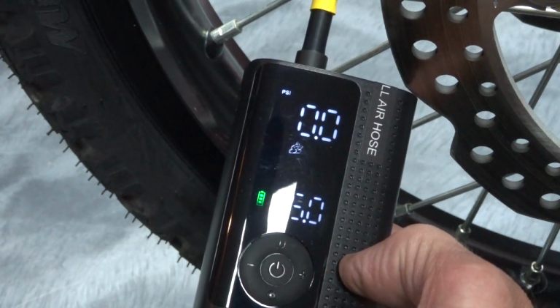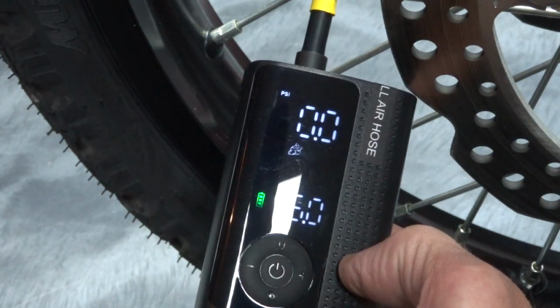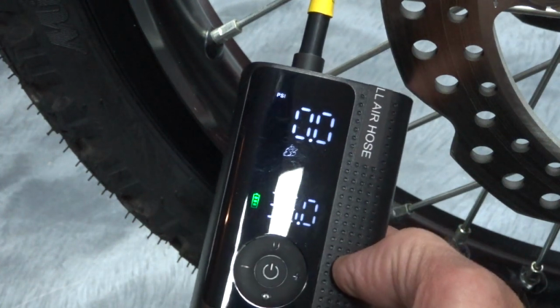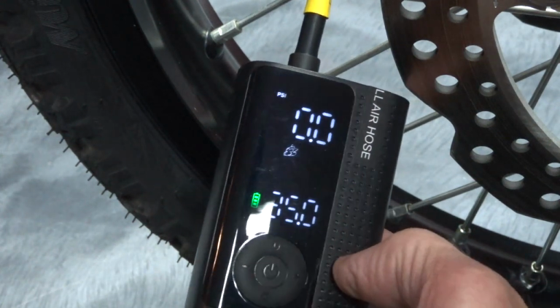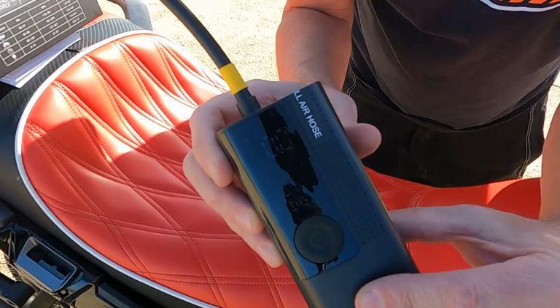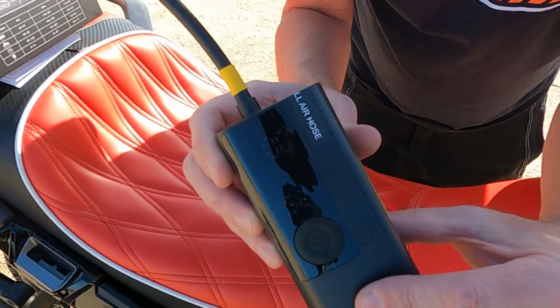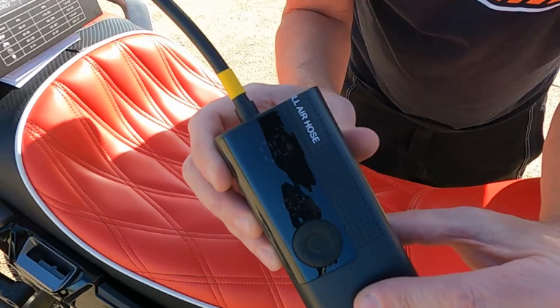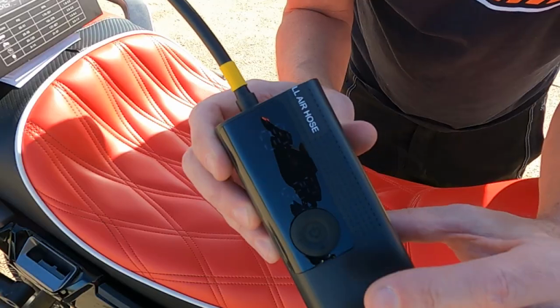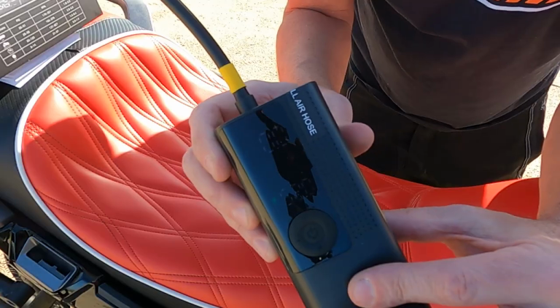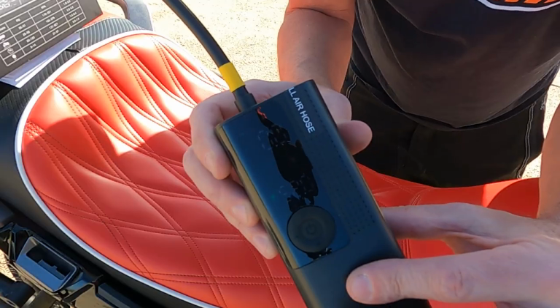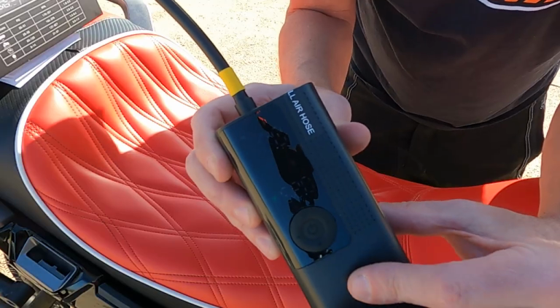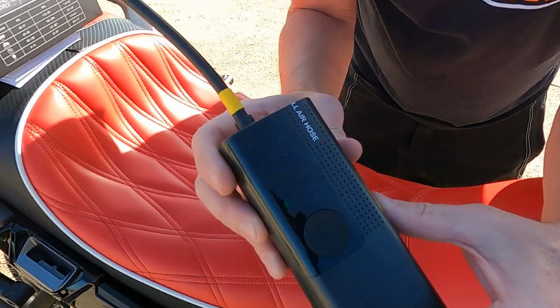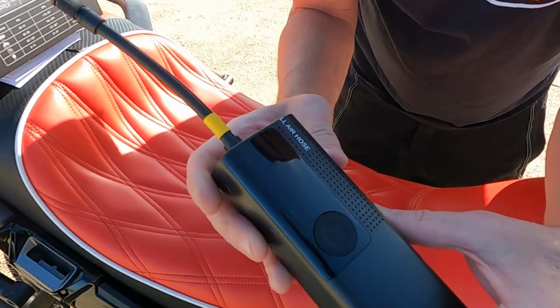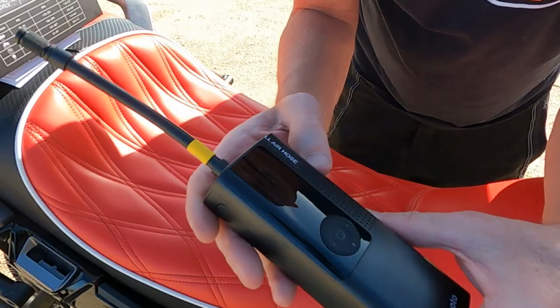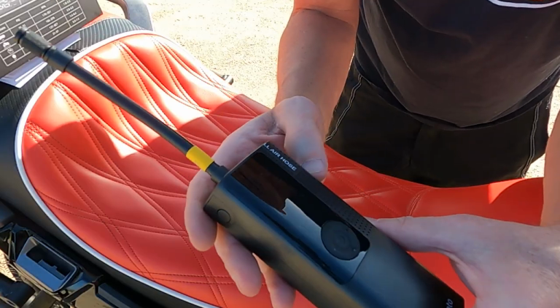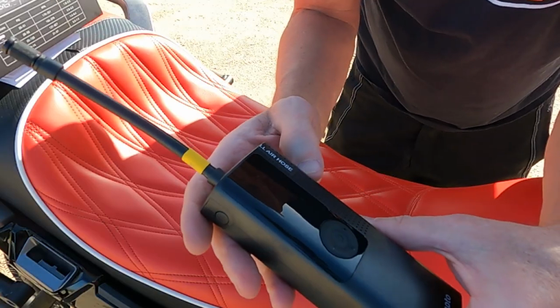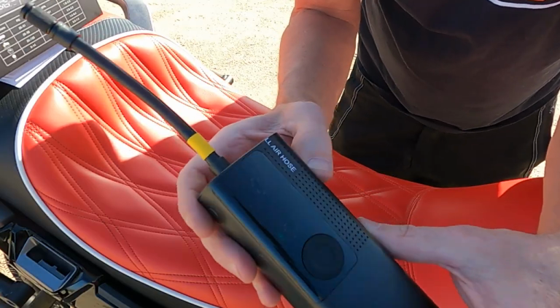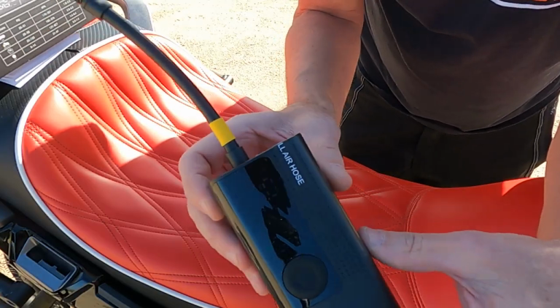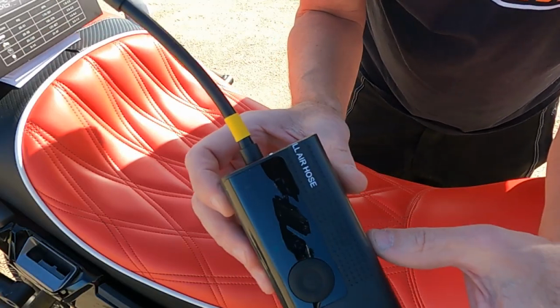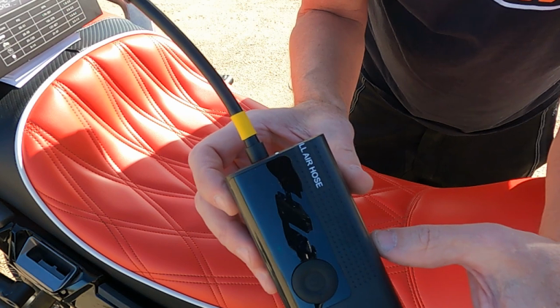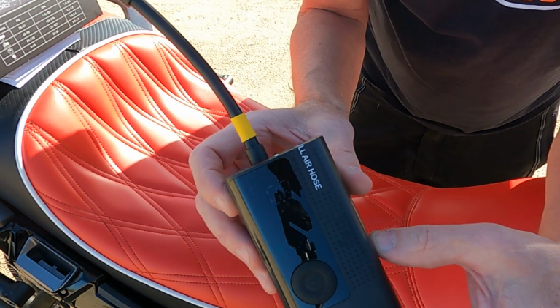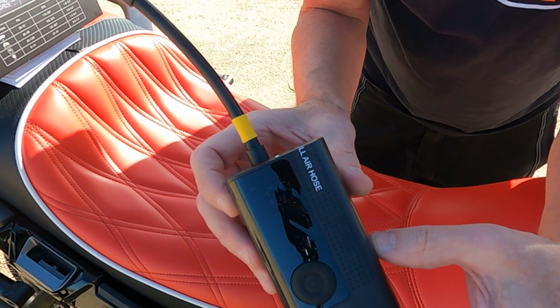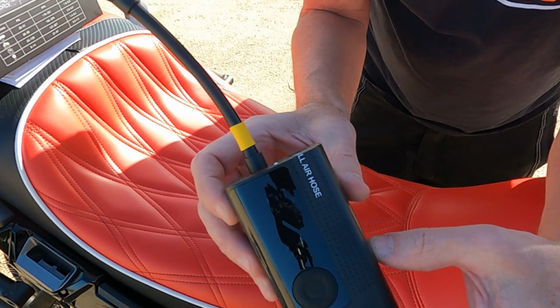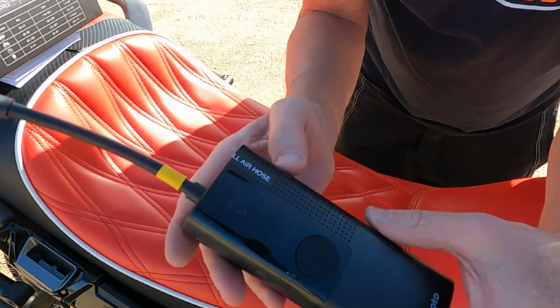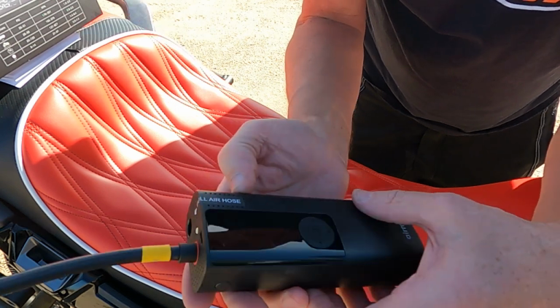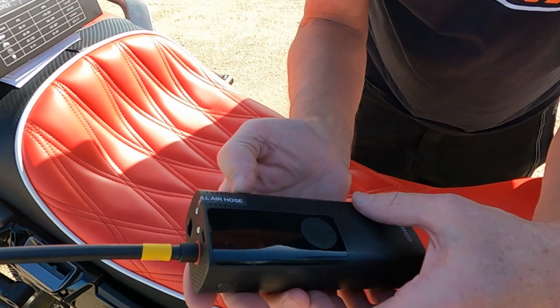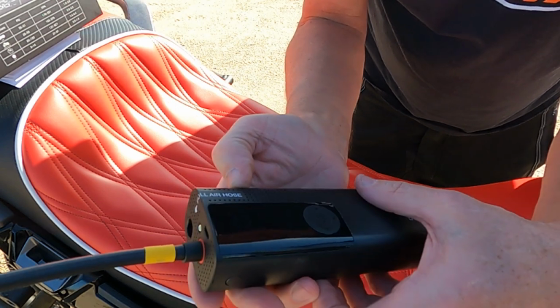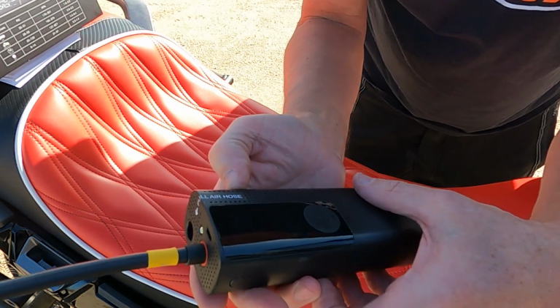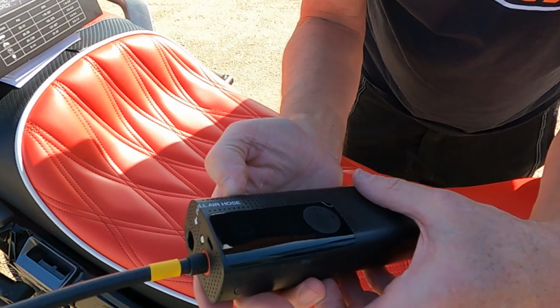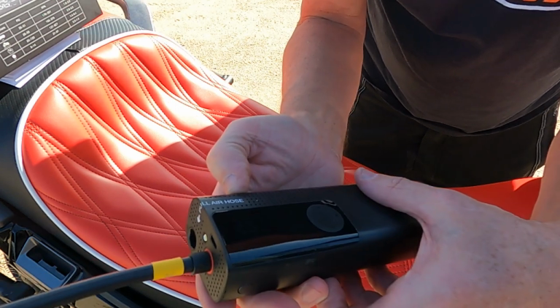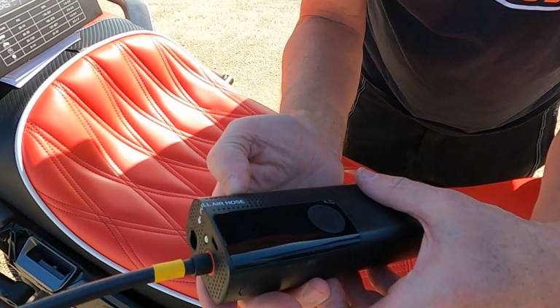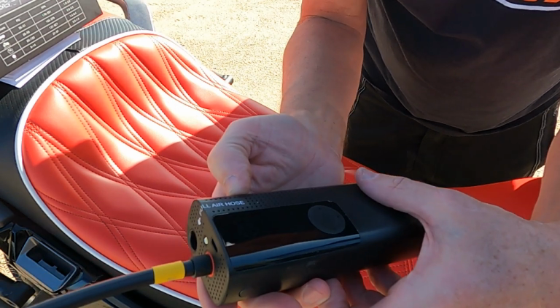Just press this for more than three seconds and you can see it booting up. Let's hook it up to a wheel, air it down, air it back up, and see how long it takes.